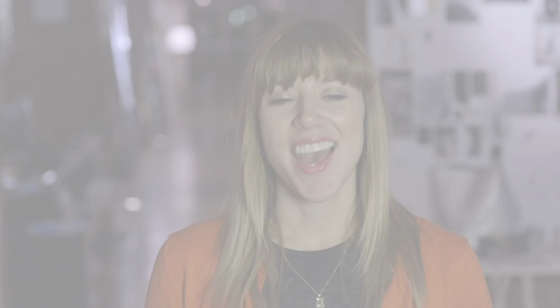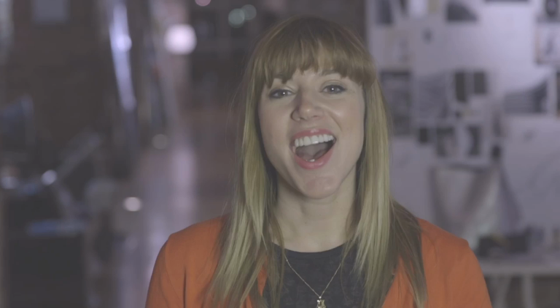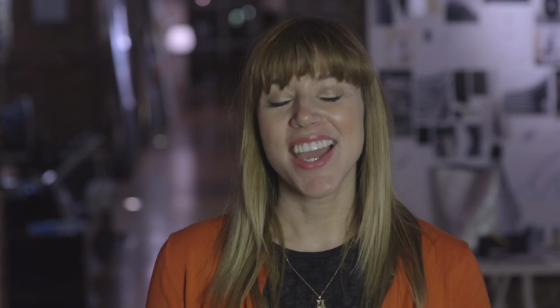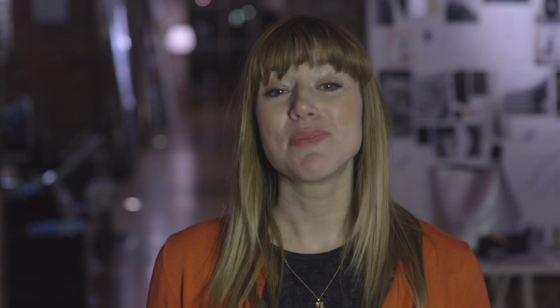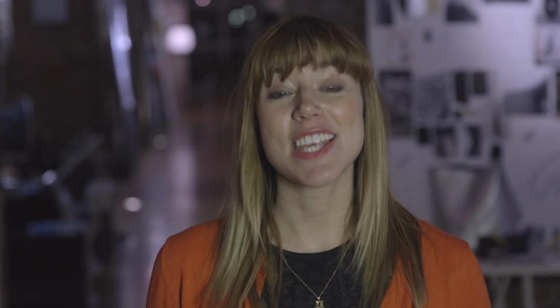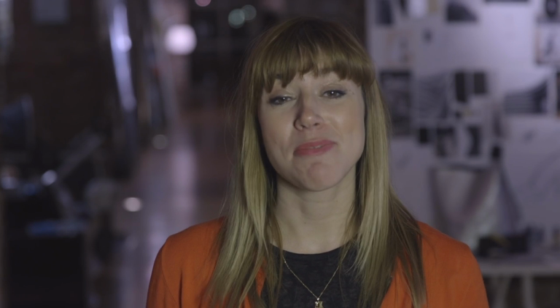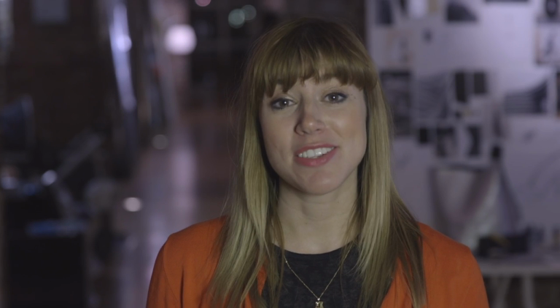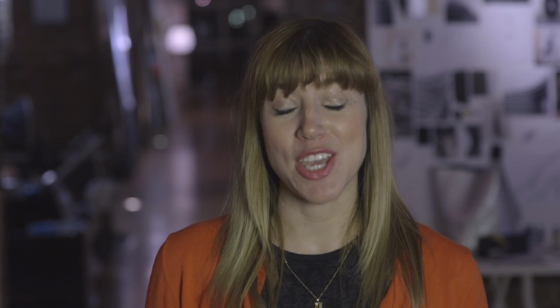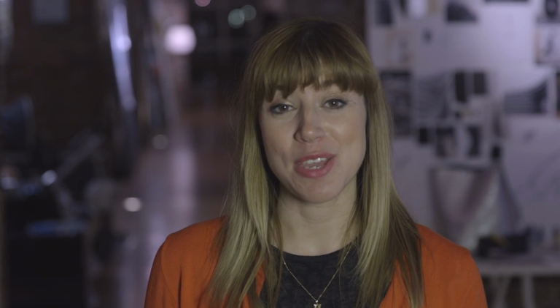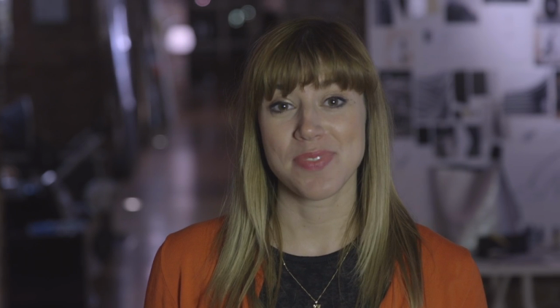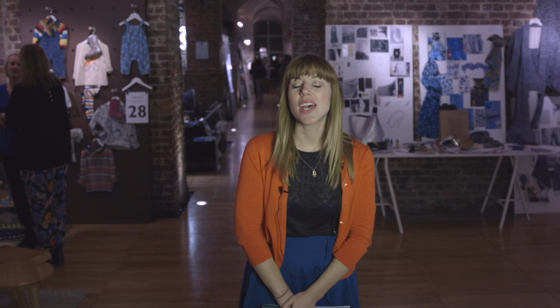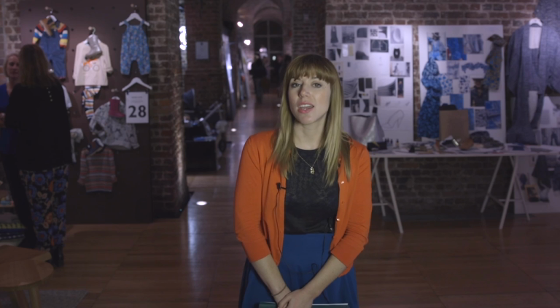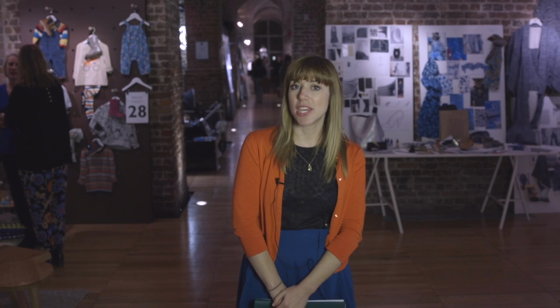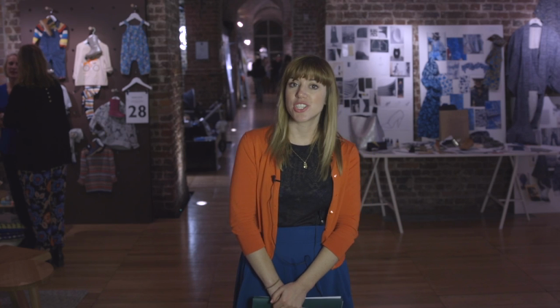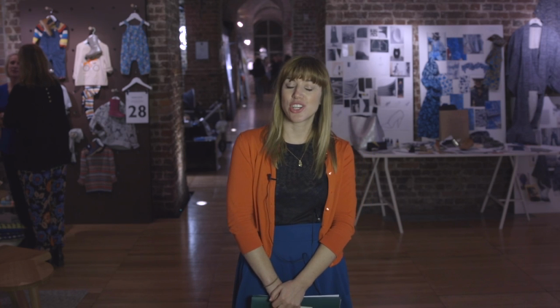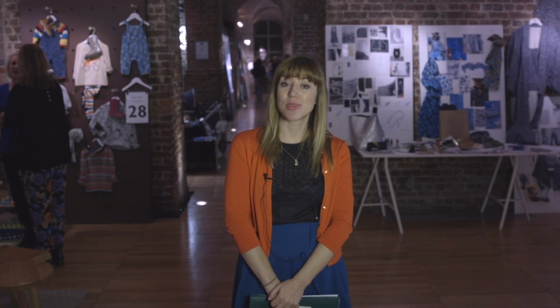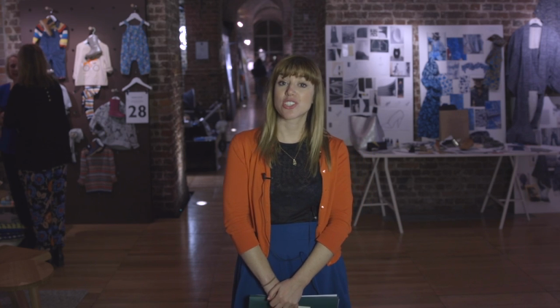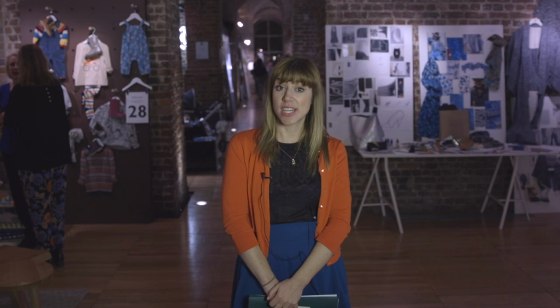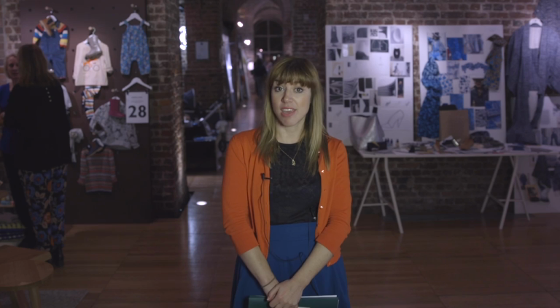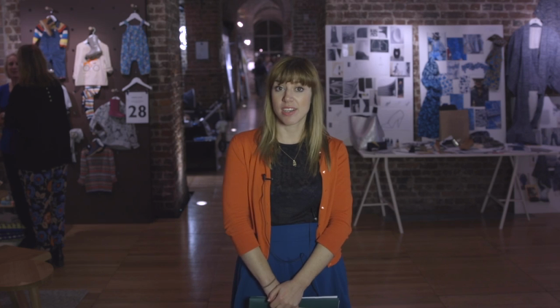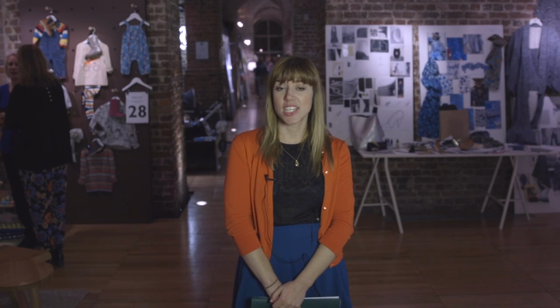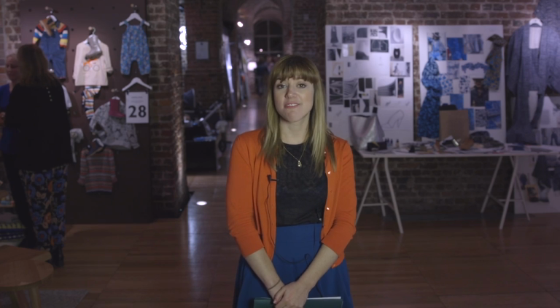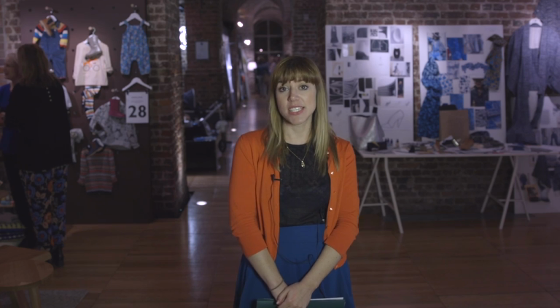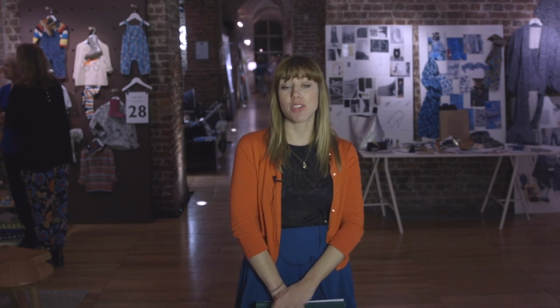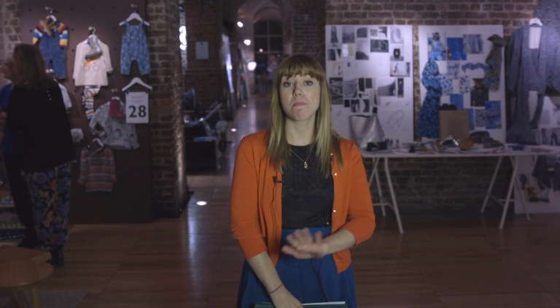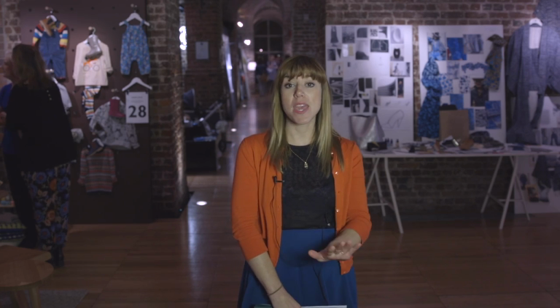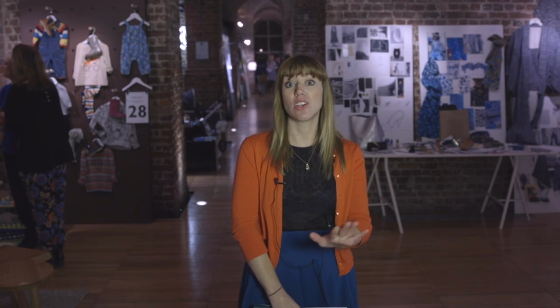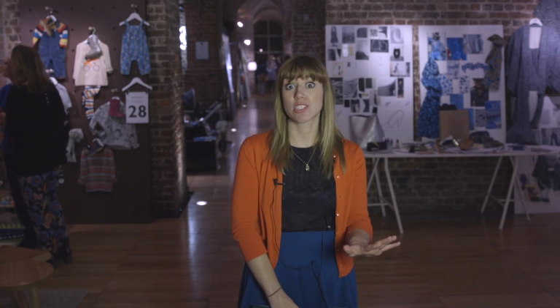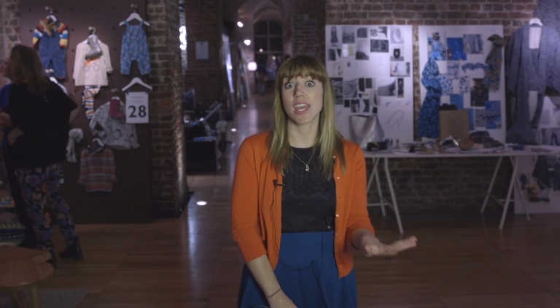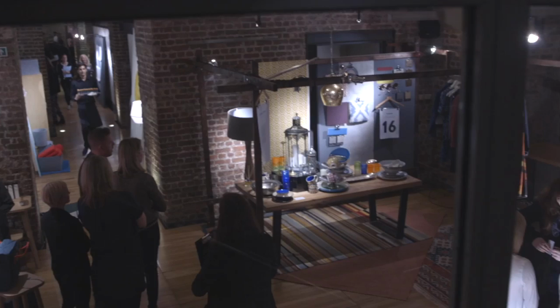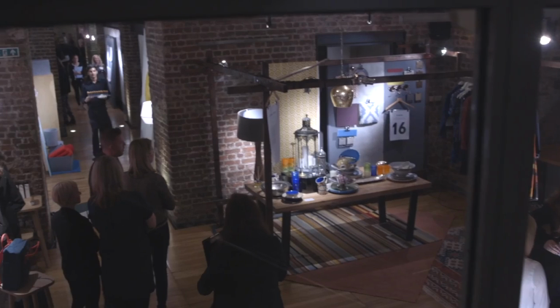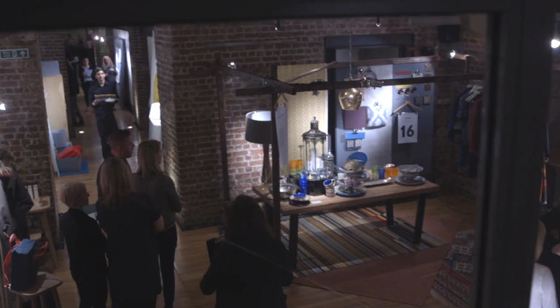Hi, I'm Steph from House to Home and I'm here at the John Lewis Trend event to find out the big looks for next season.